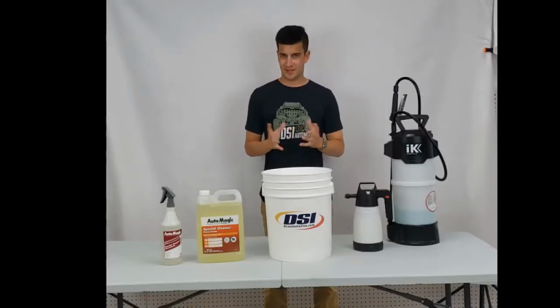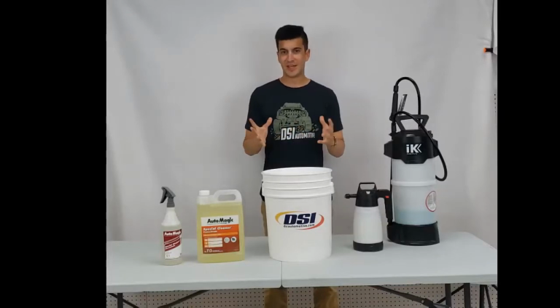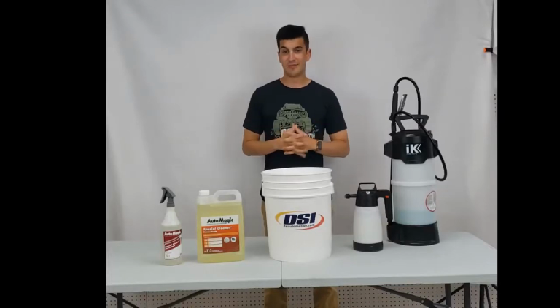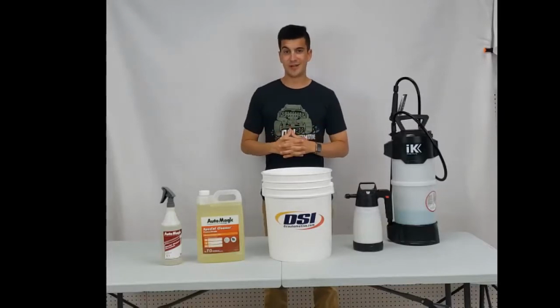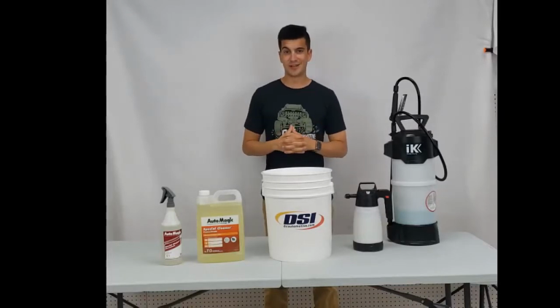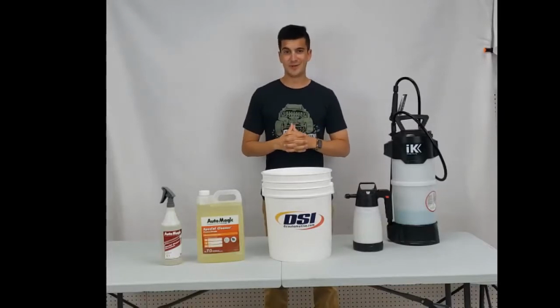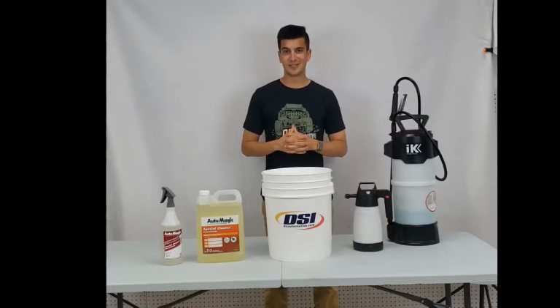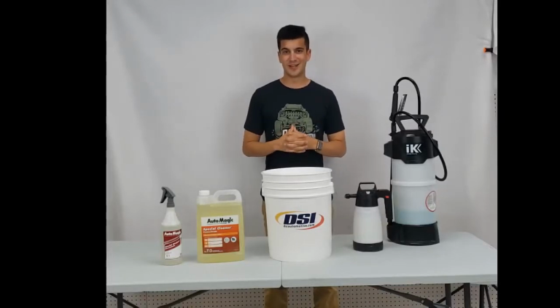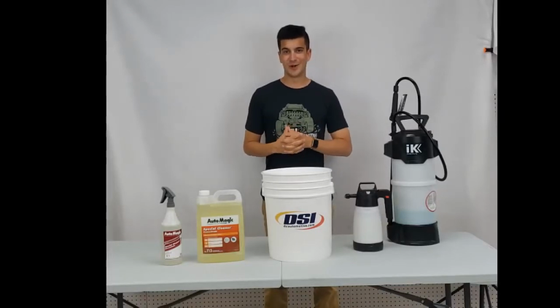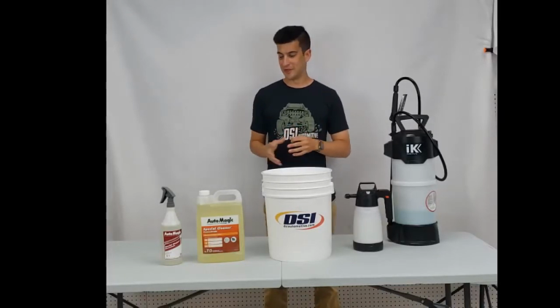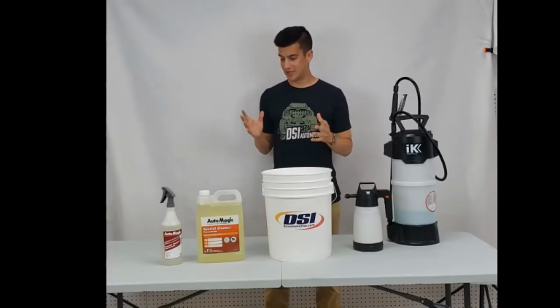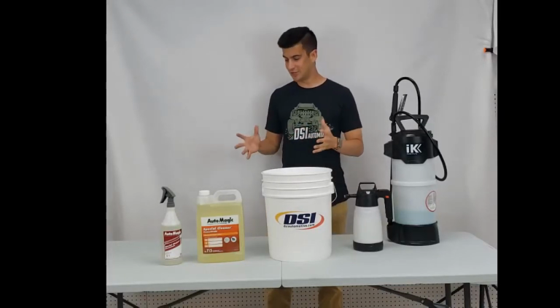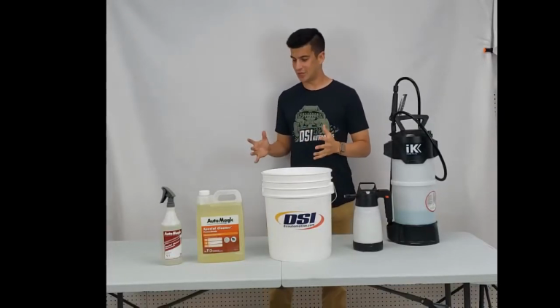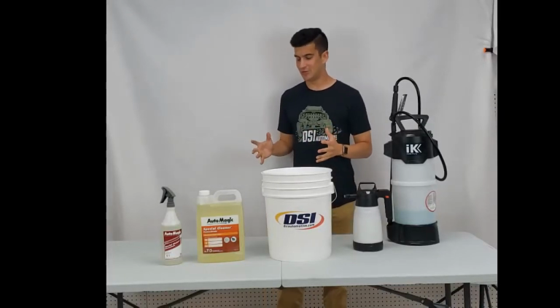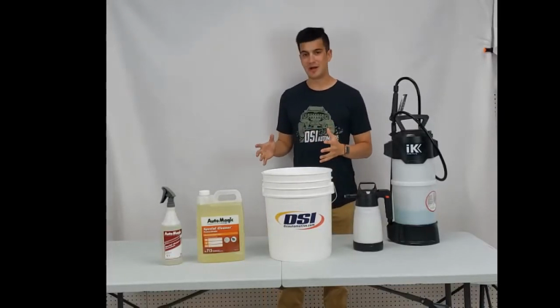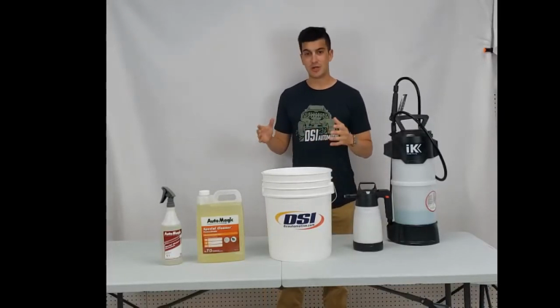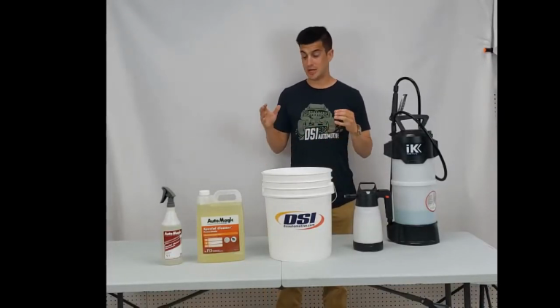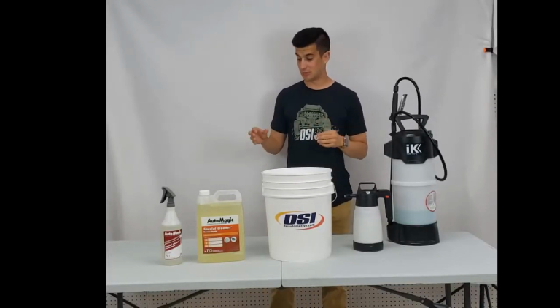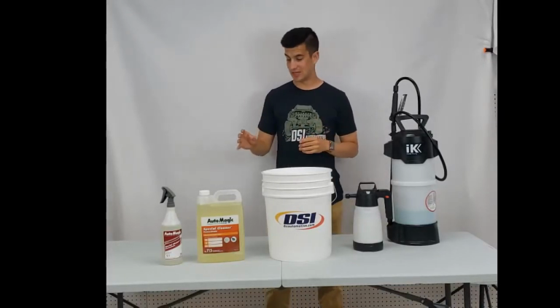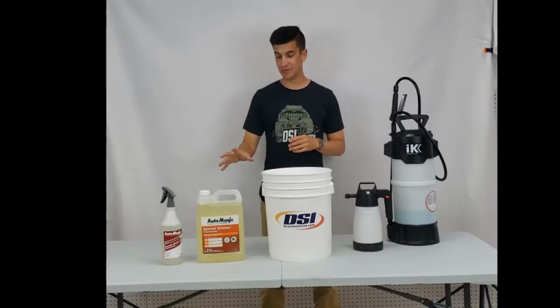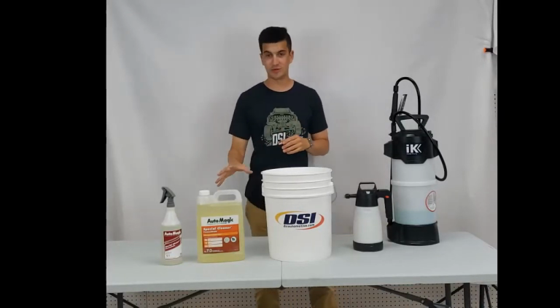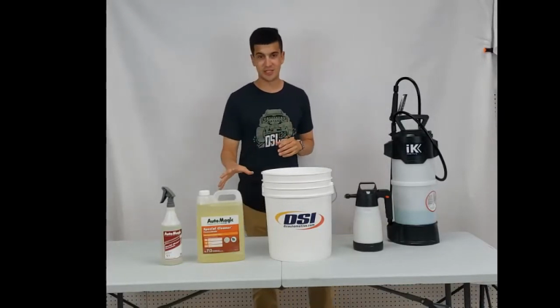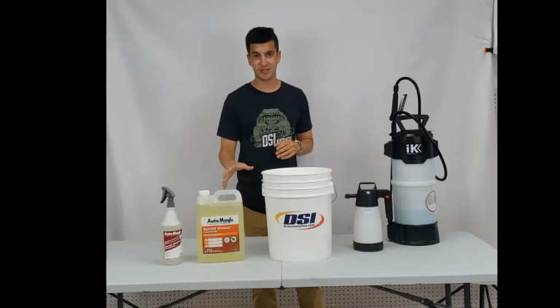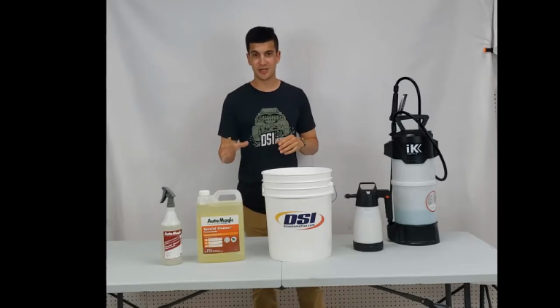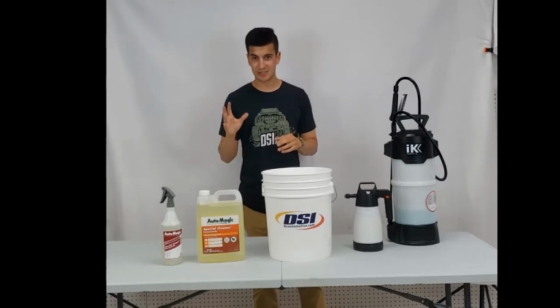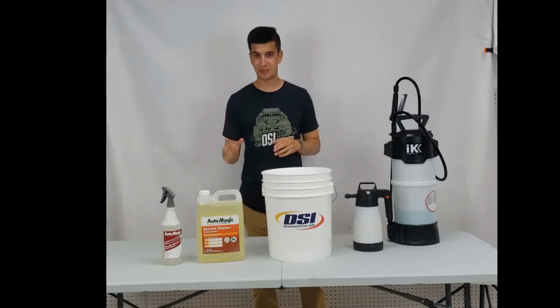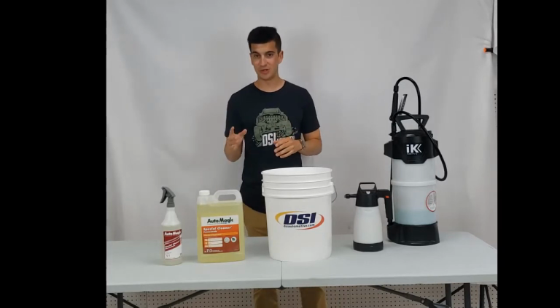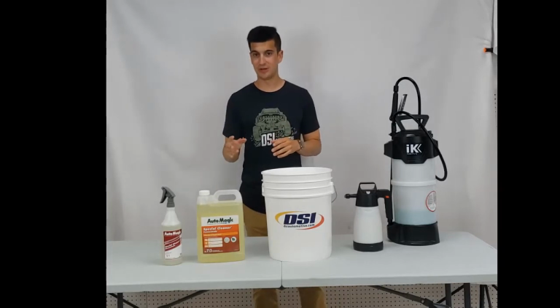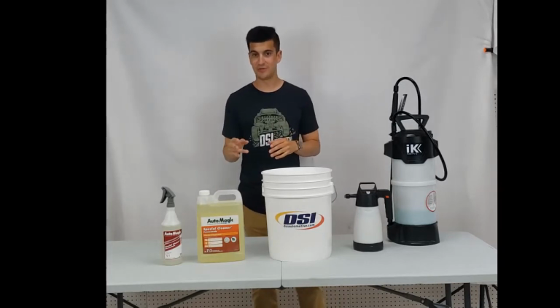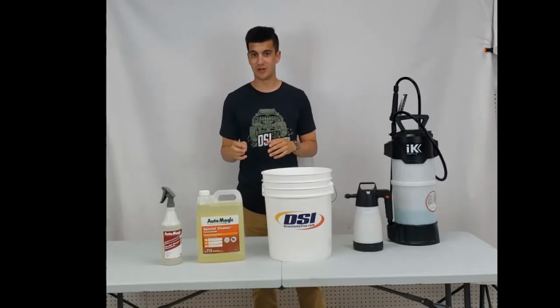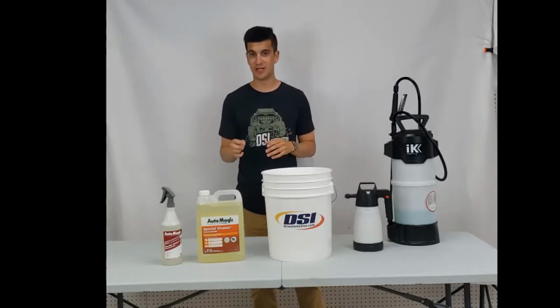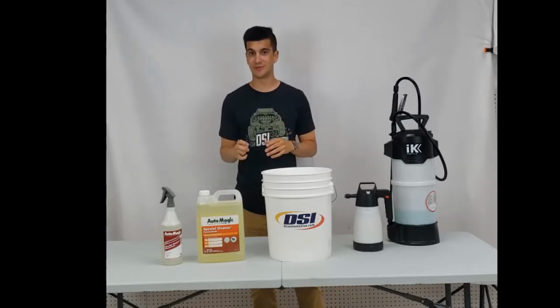Hey everybody, Nick from DSI here to talk to you about number 713 Special Cleaner from AutoMagic.